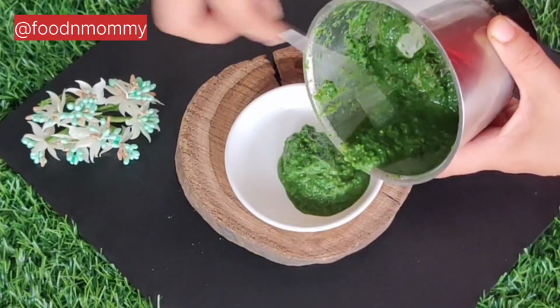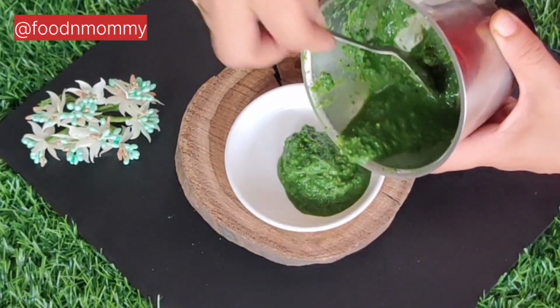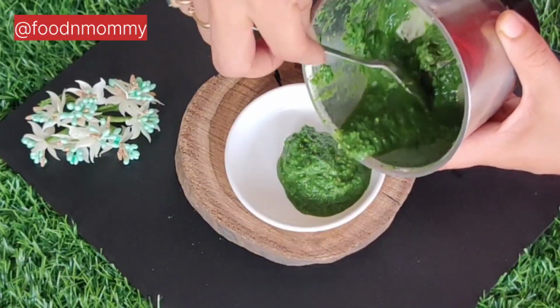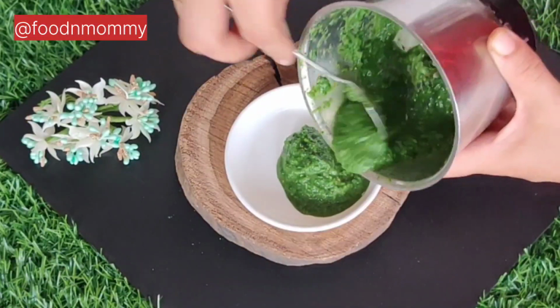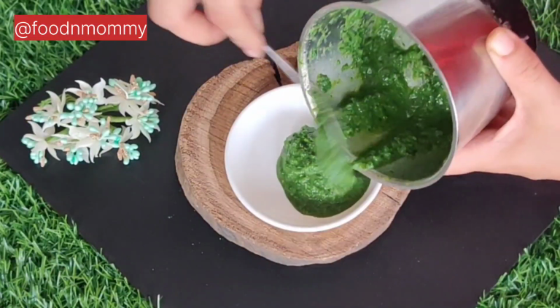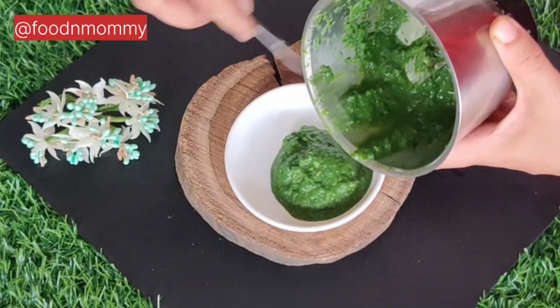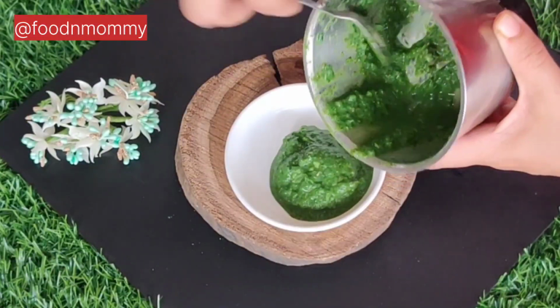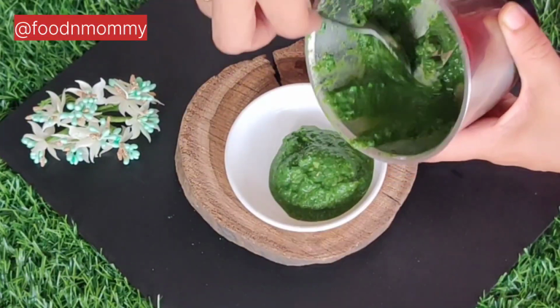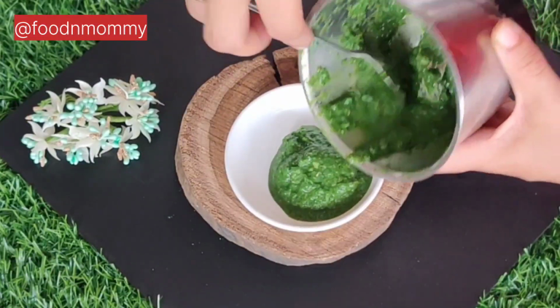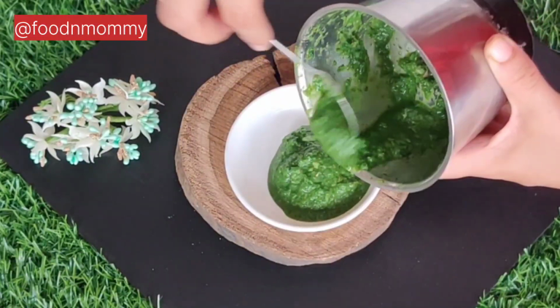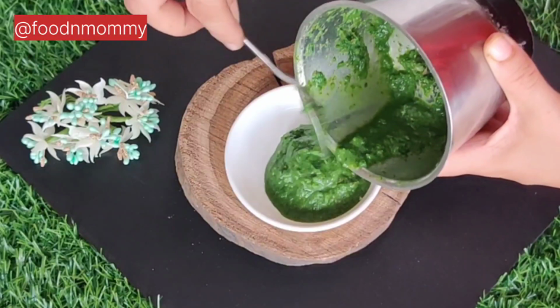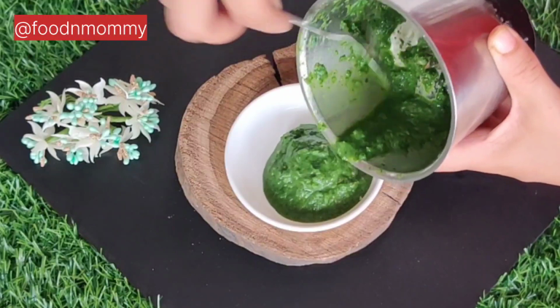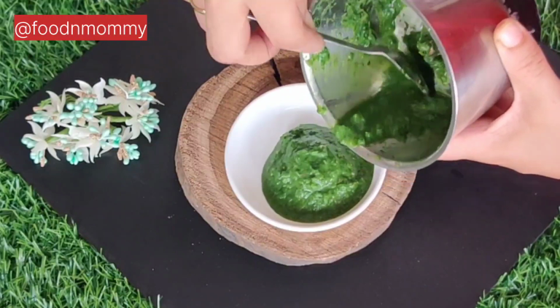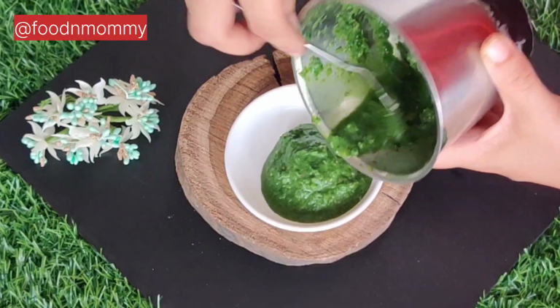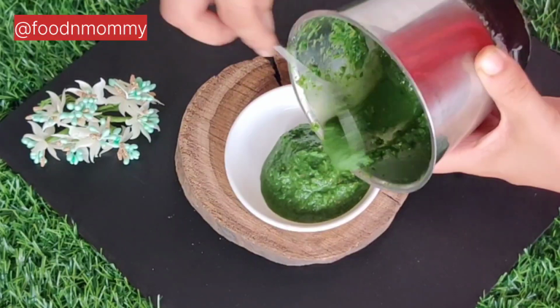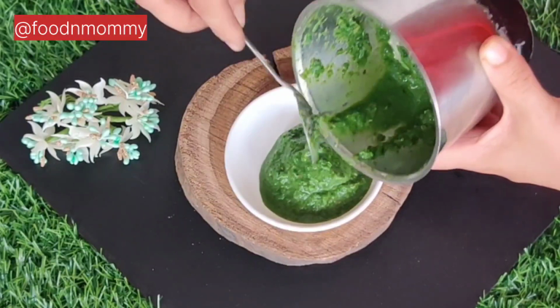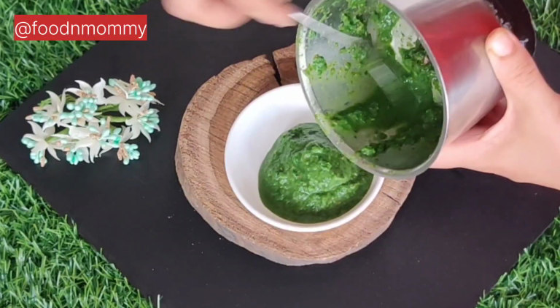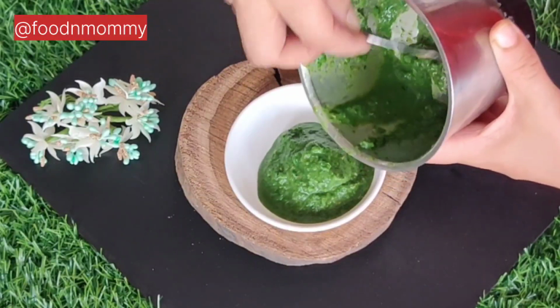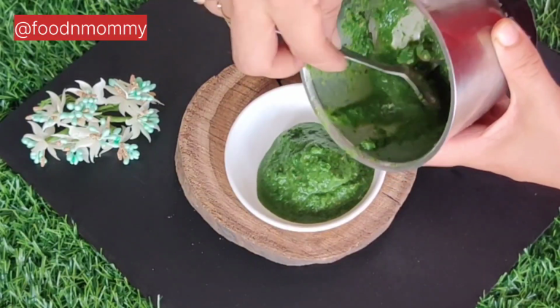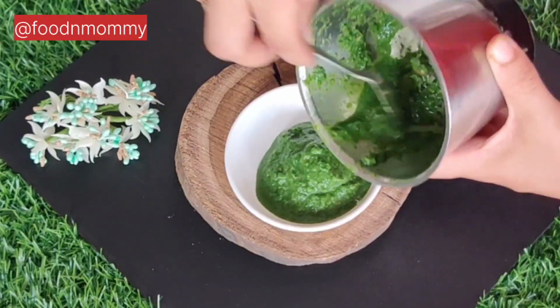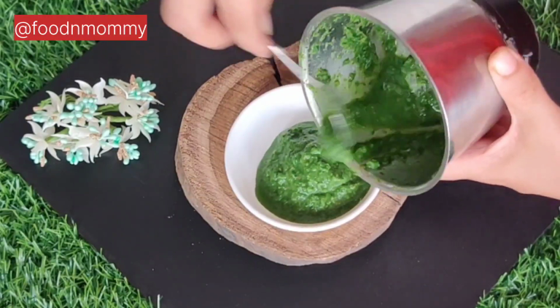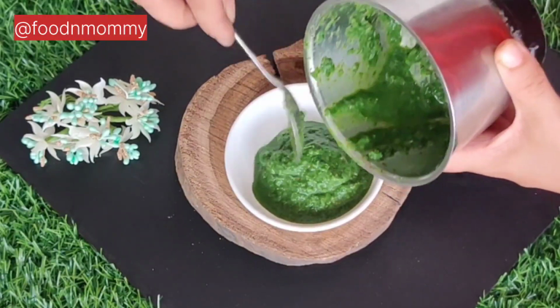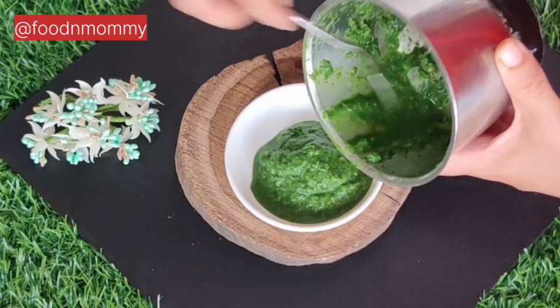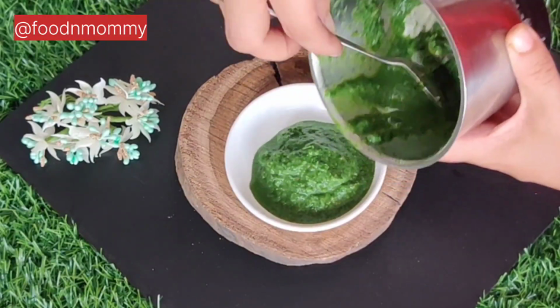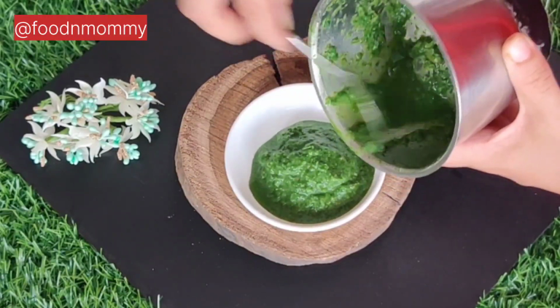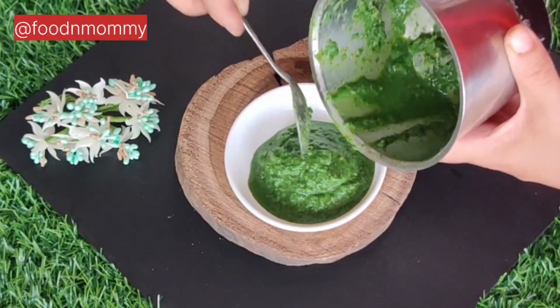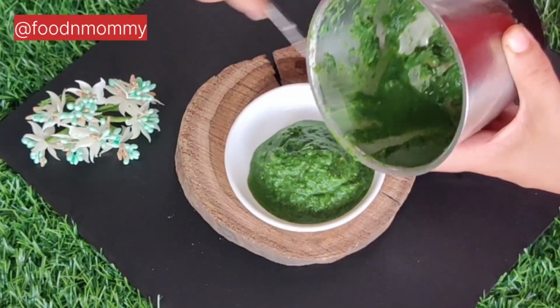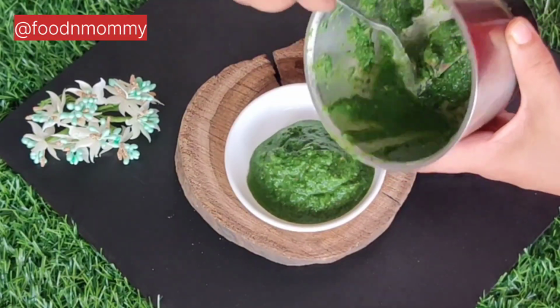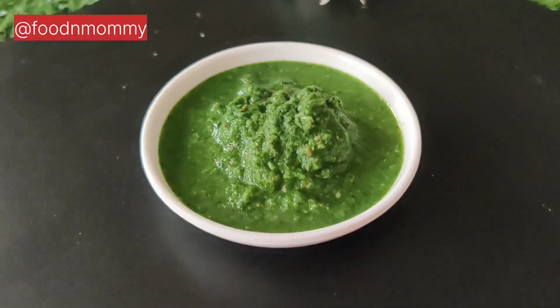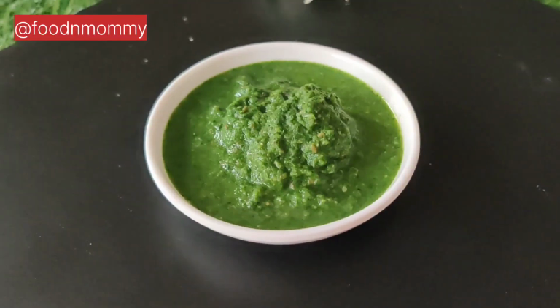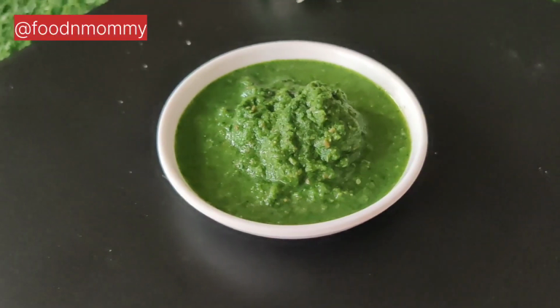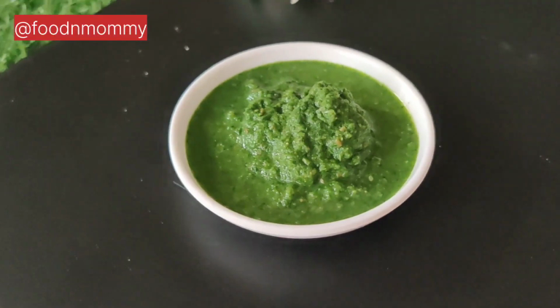This is our dark green chutney, ready. You can make rolls and frankies with it. This chutney is perfect for all the recipes.